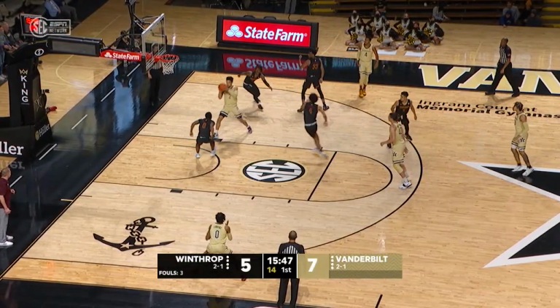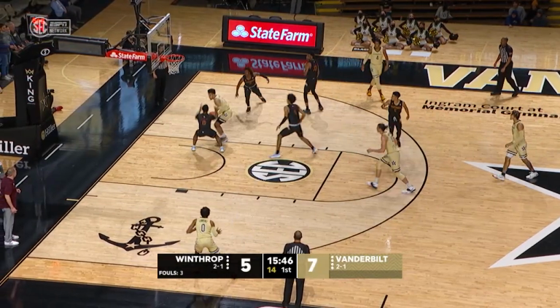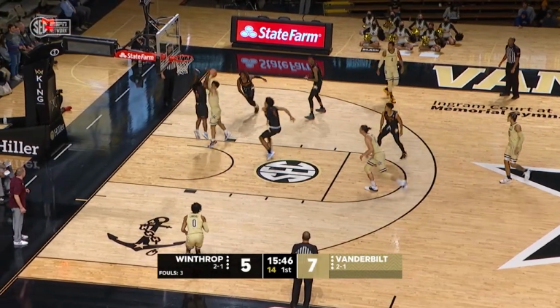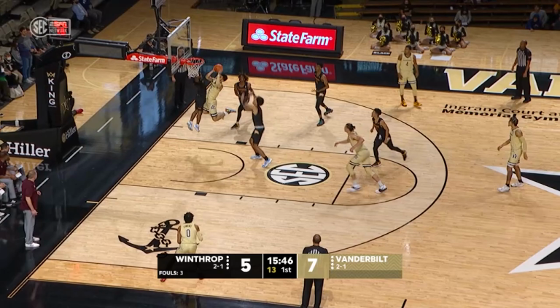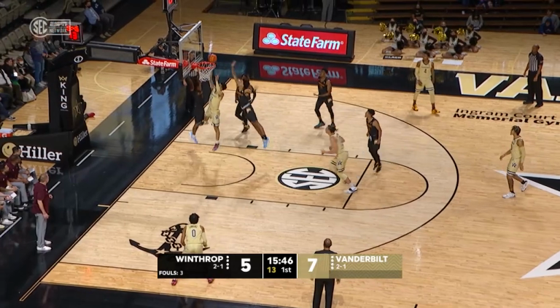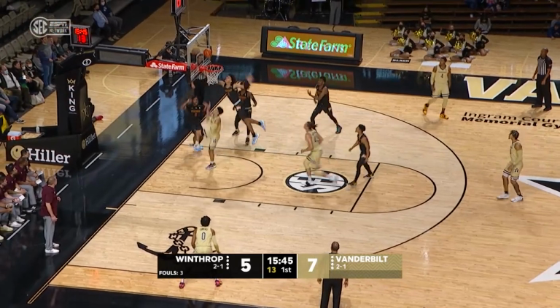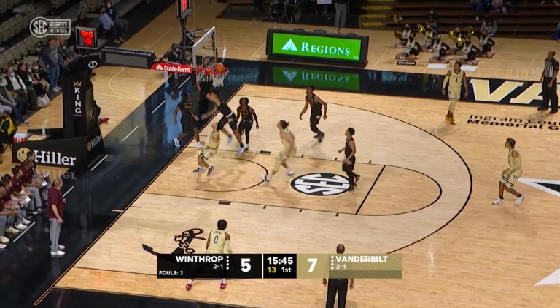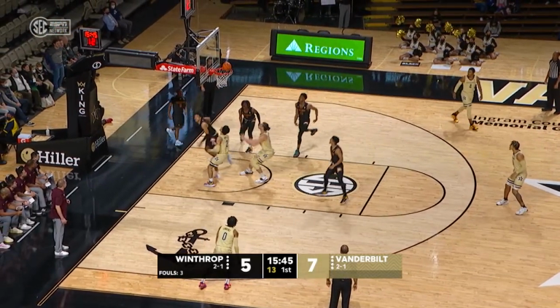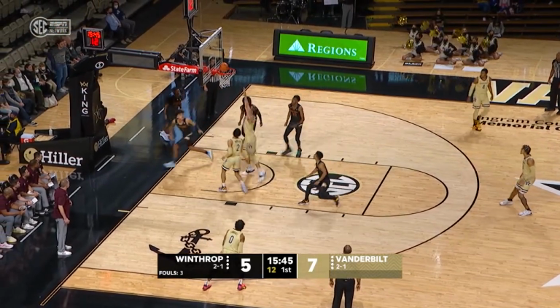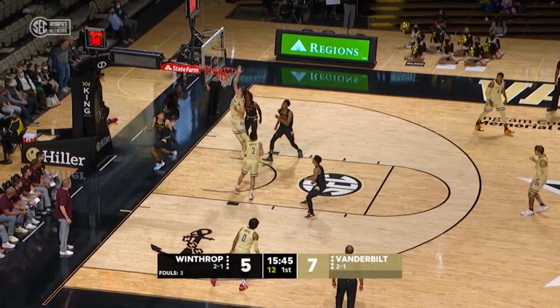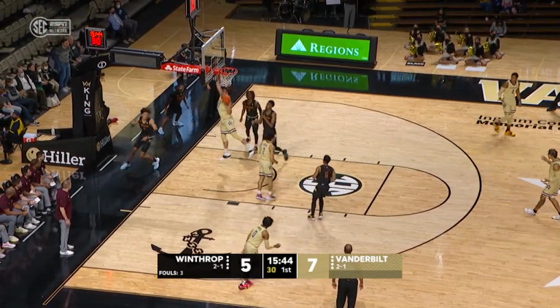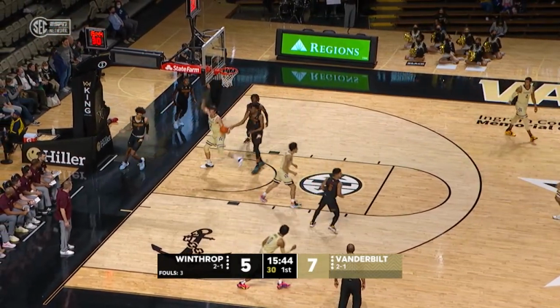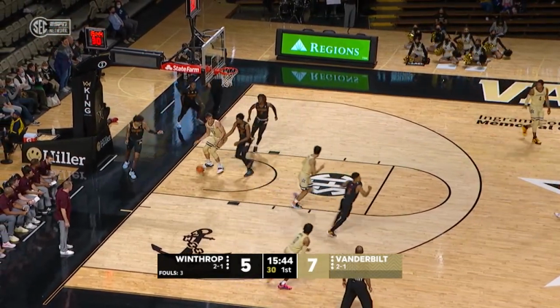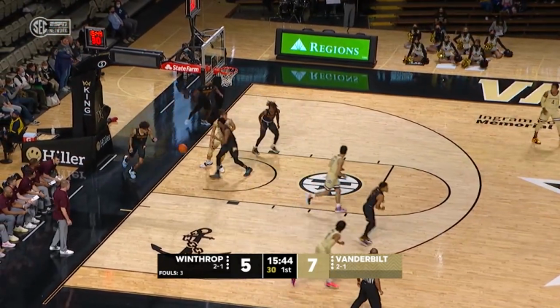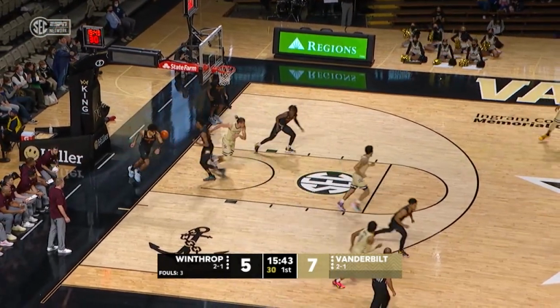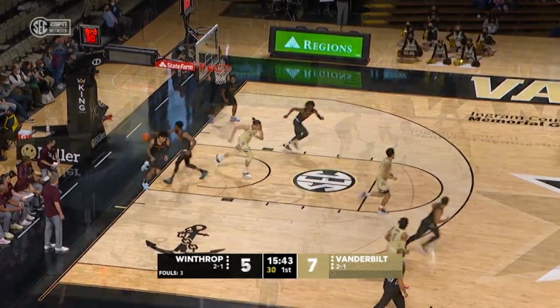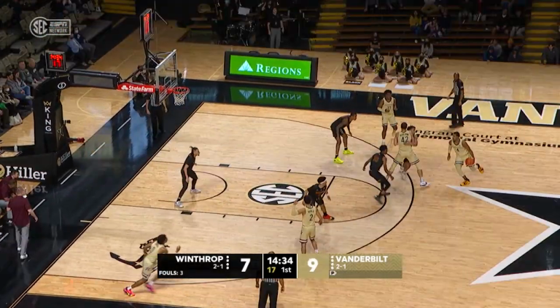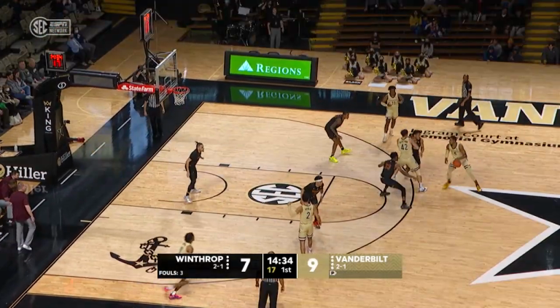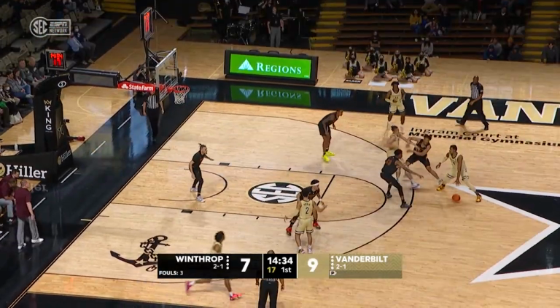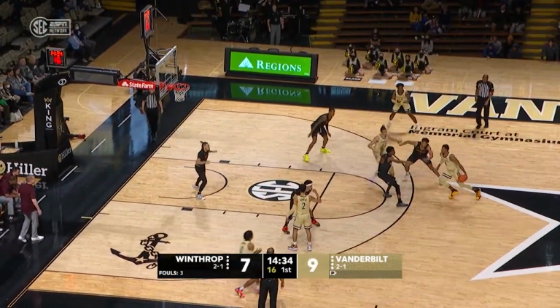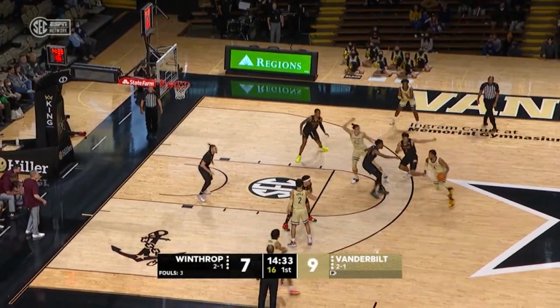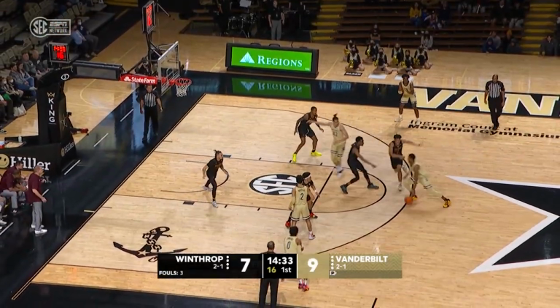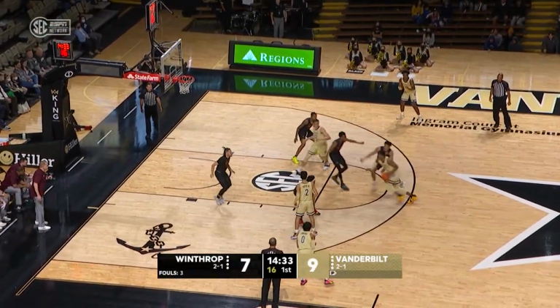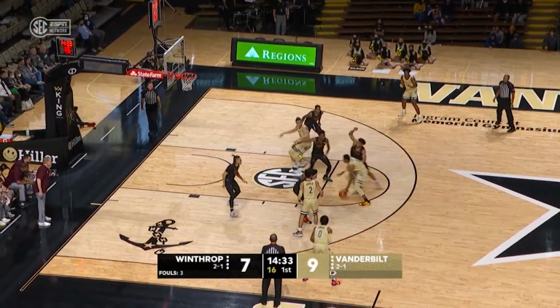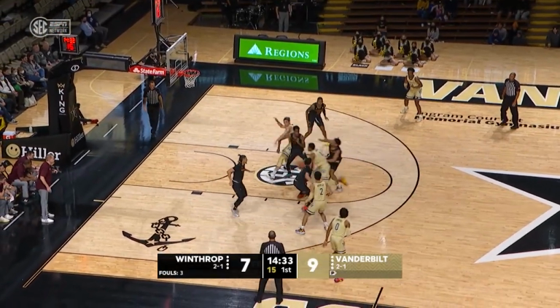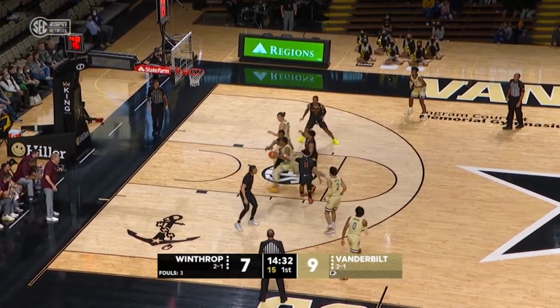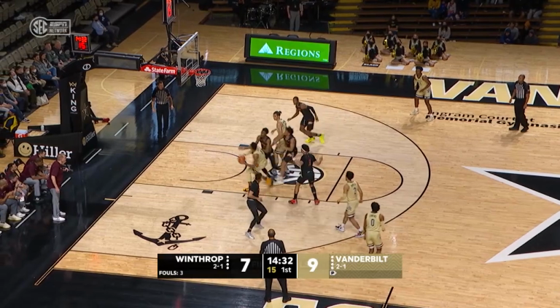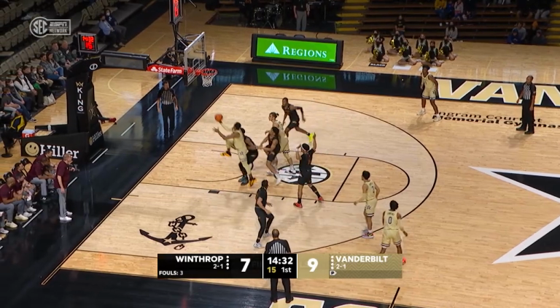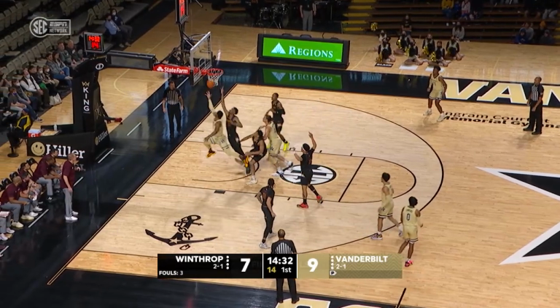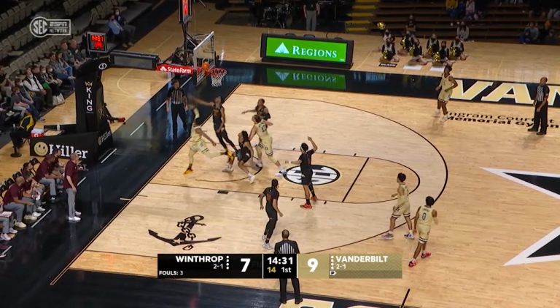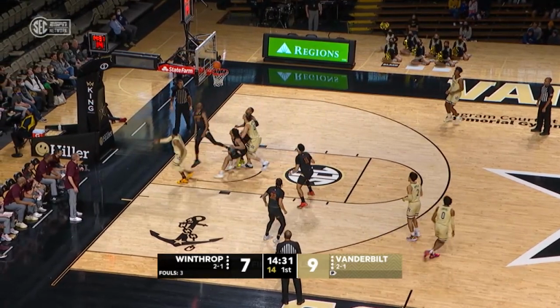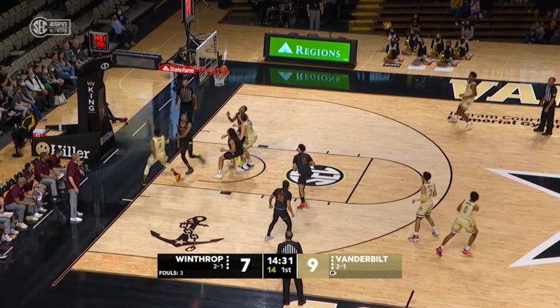Pippen down low, goes up for another lay-in. During the last game, just getting the ball from one side of the floor to the other.